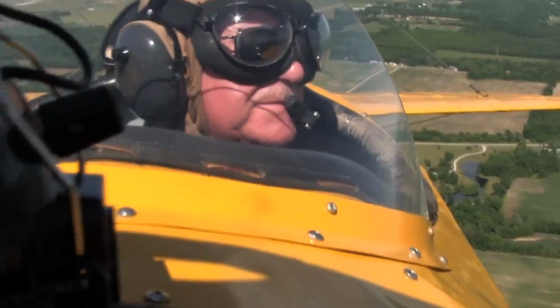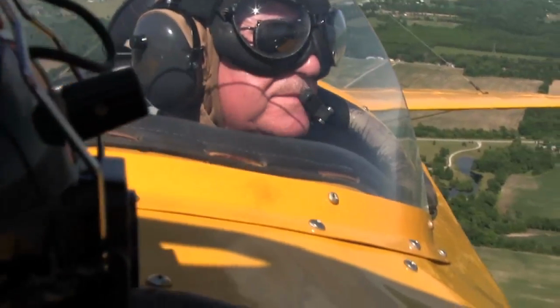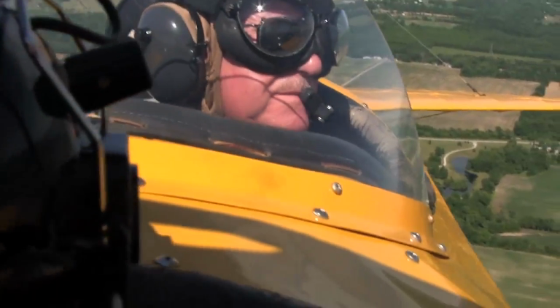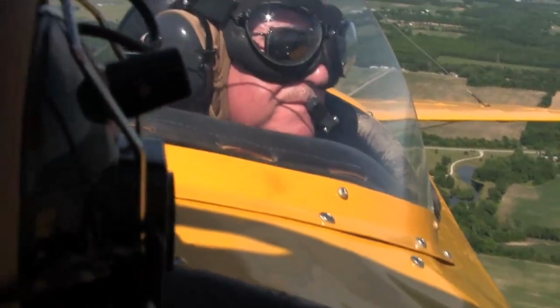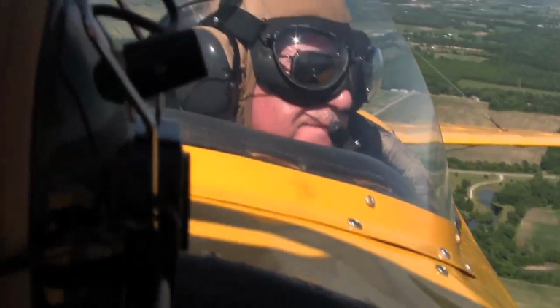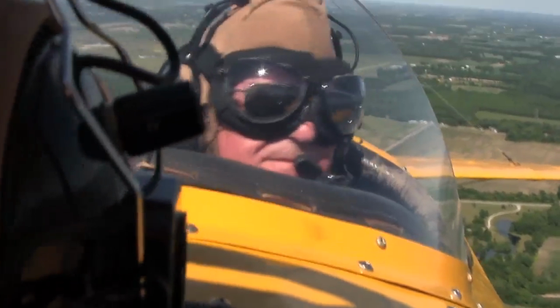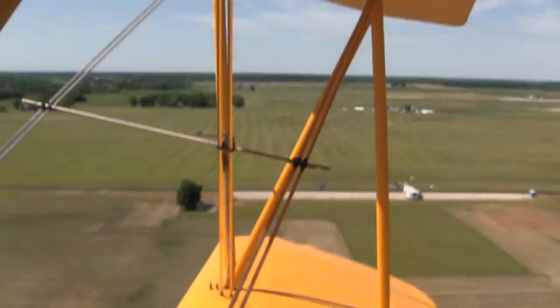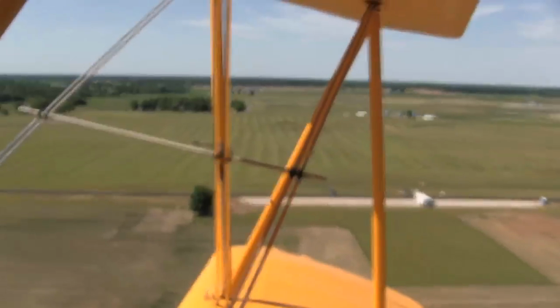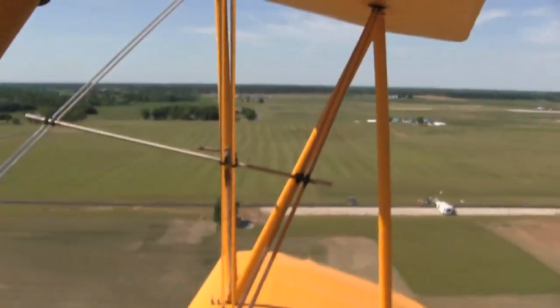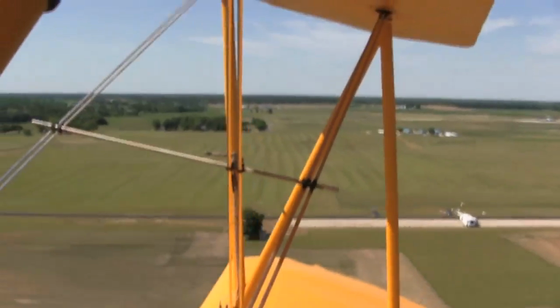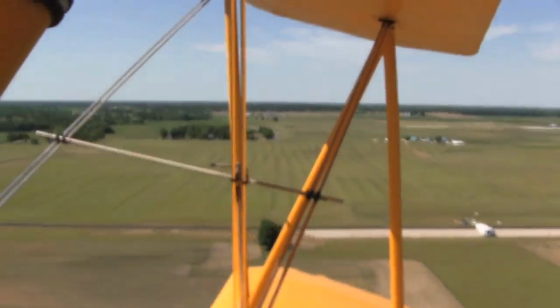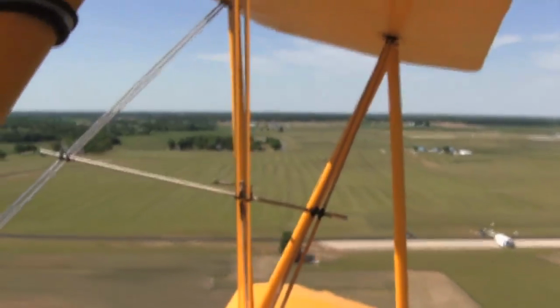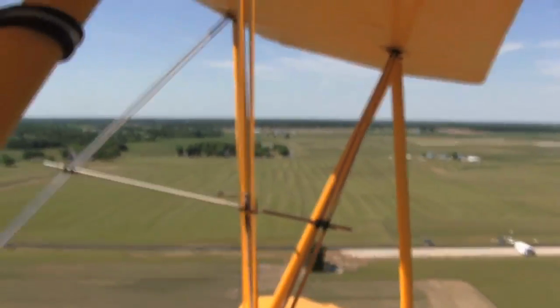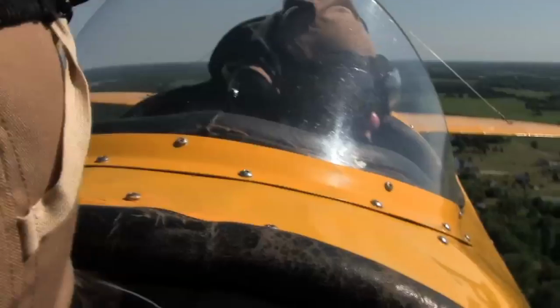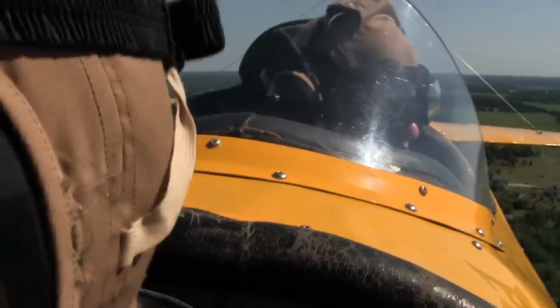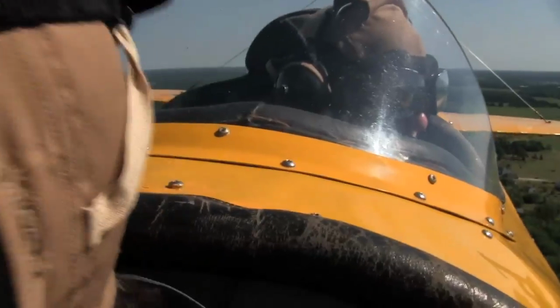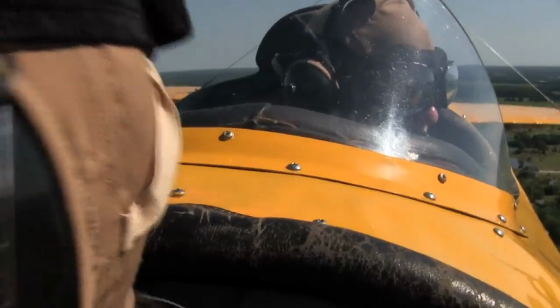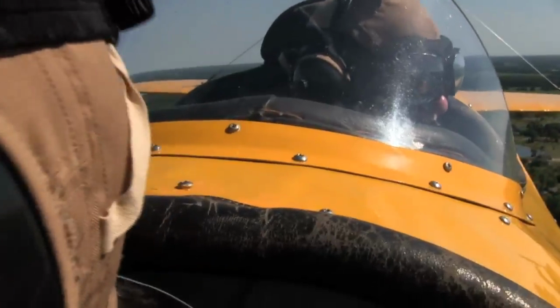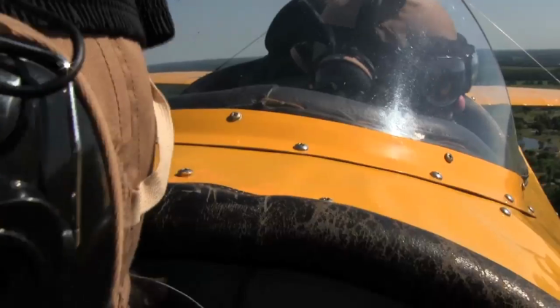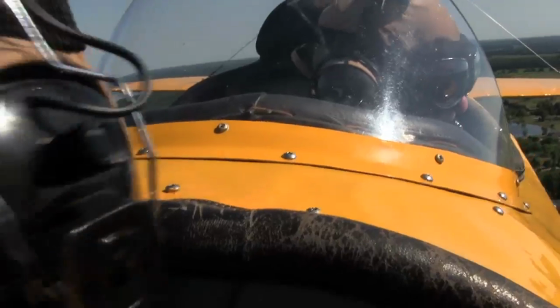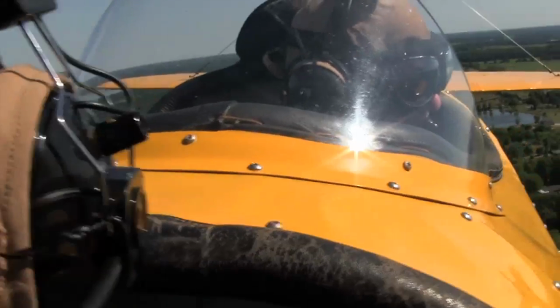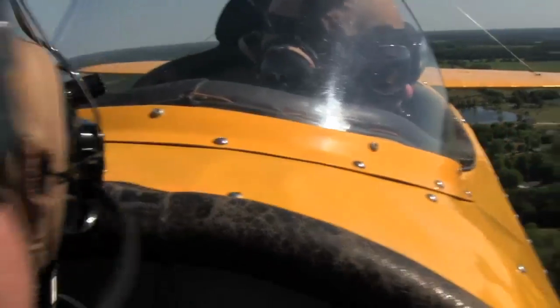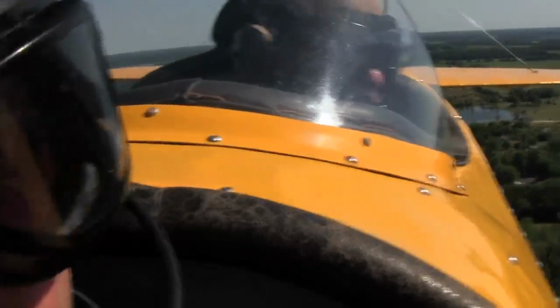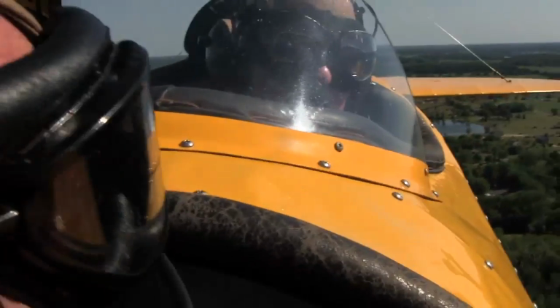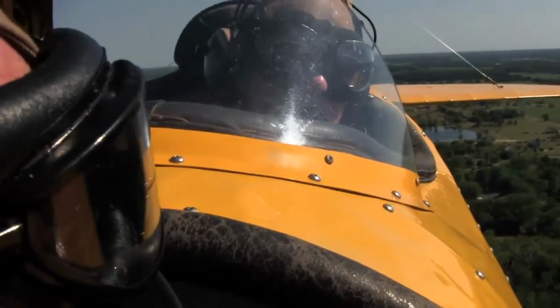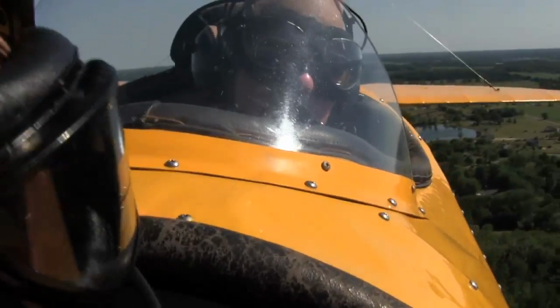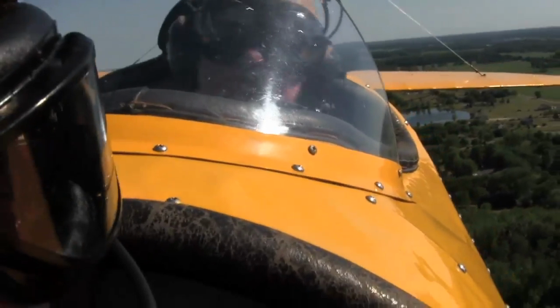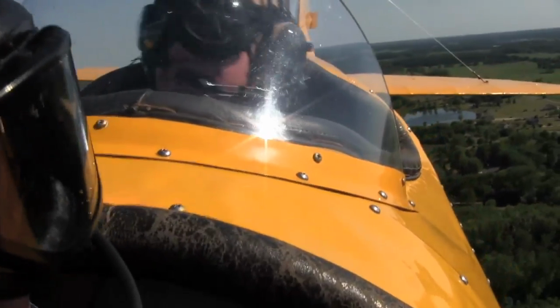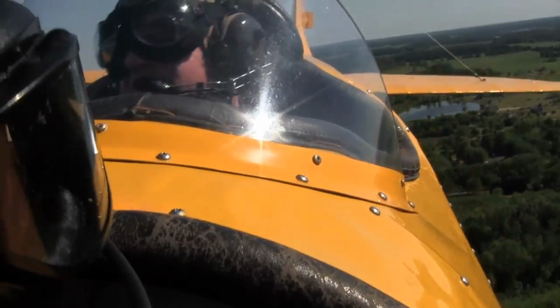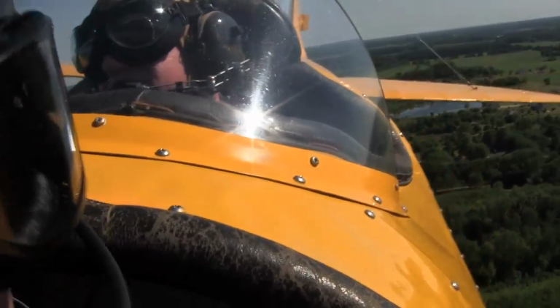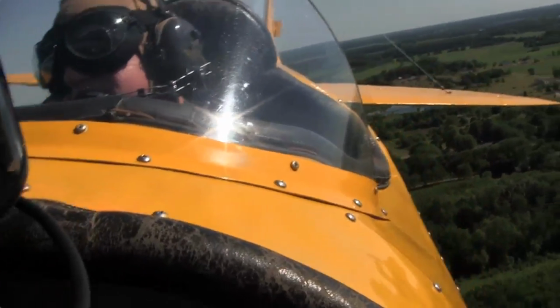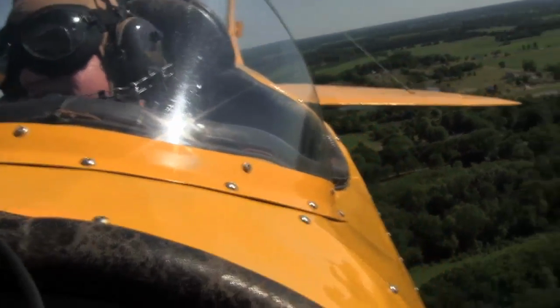A lot of people have never even been in an airplane. It can't be explained — it's a total freedom.